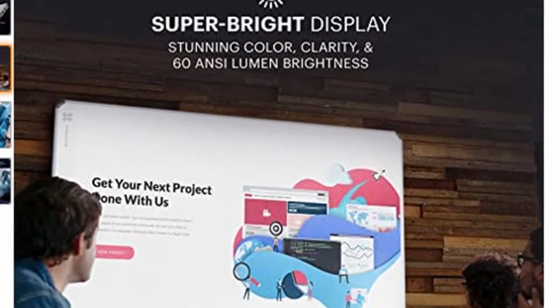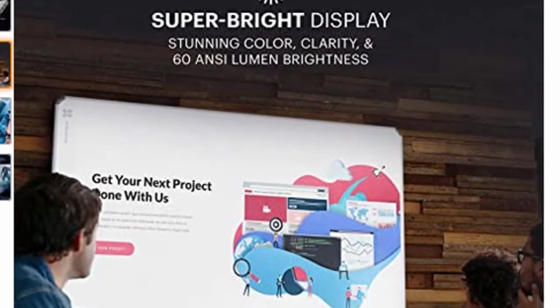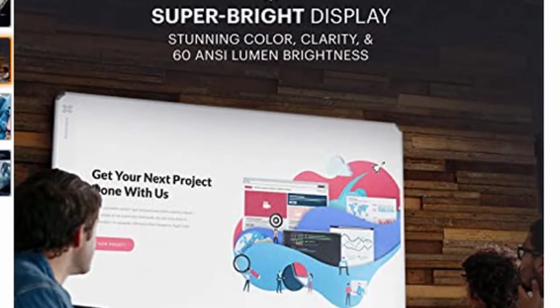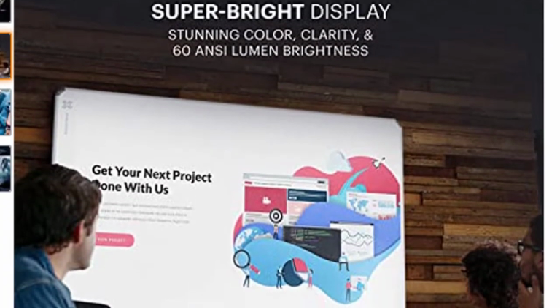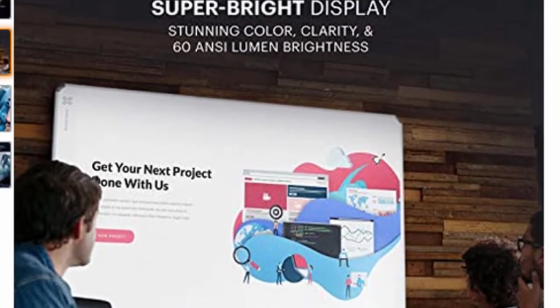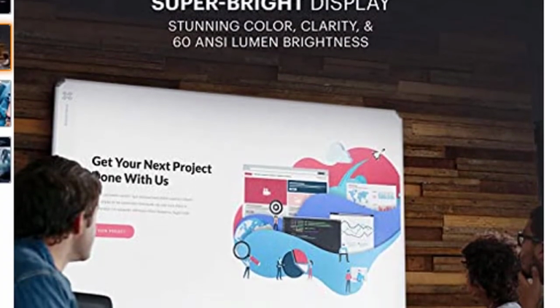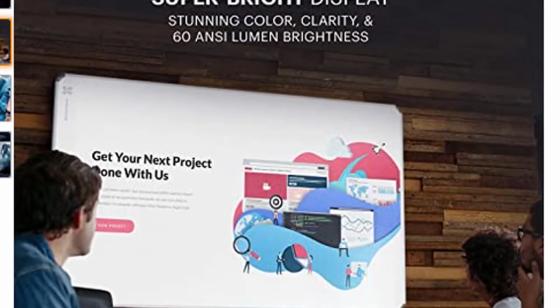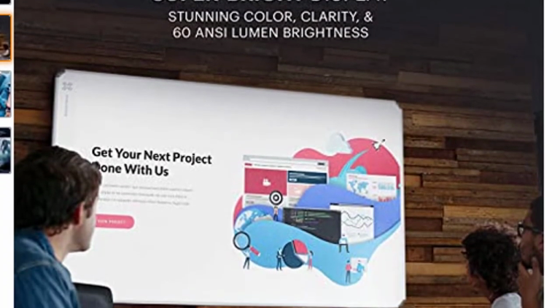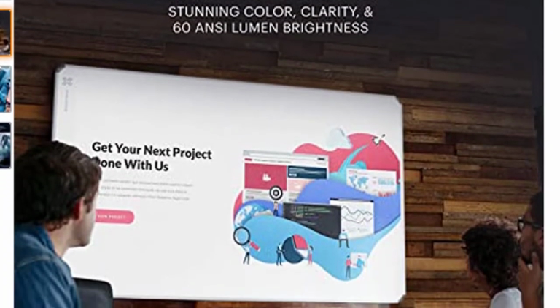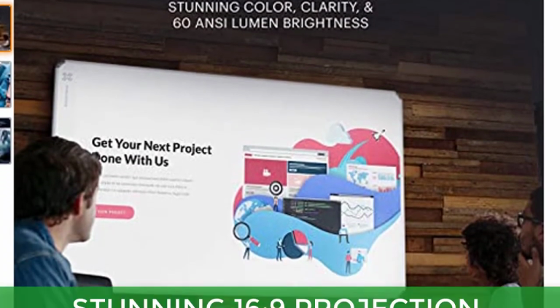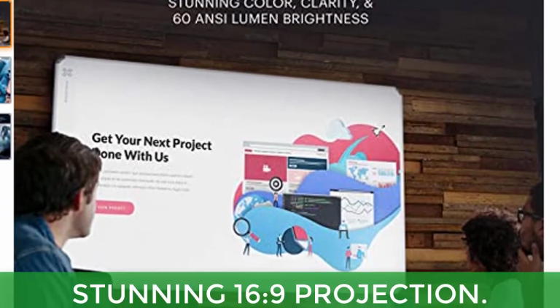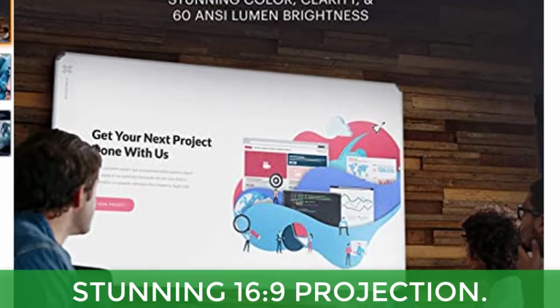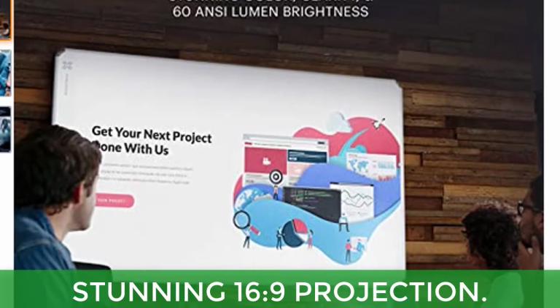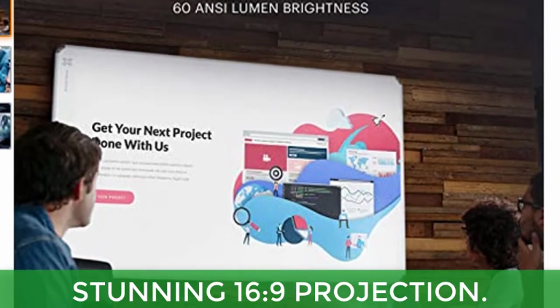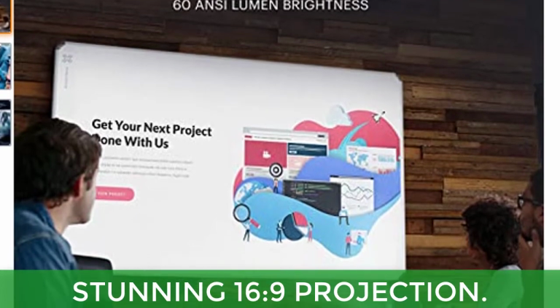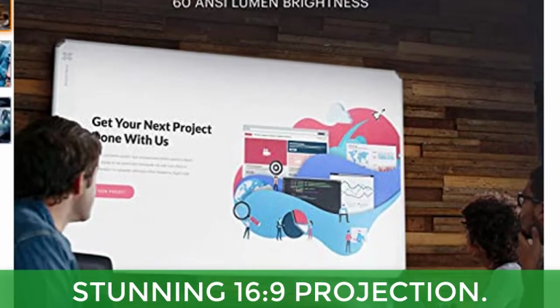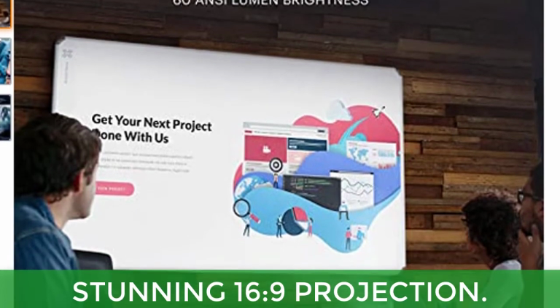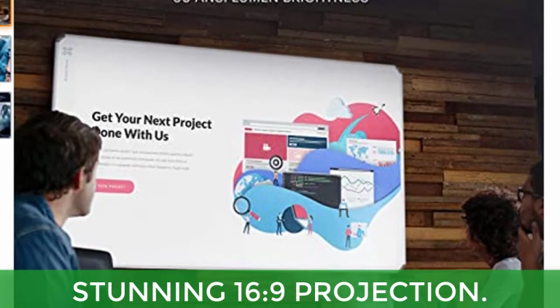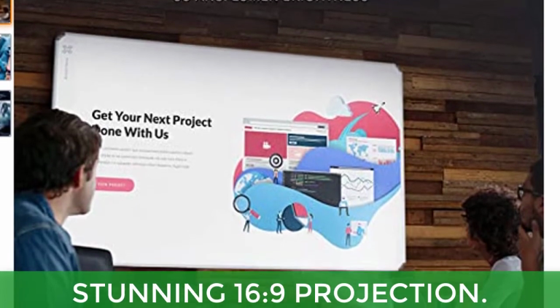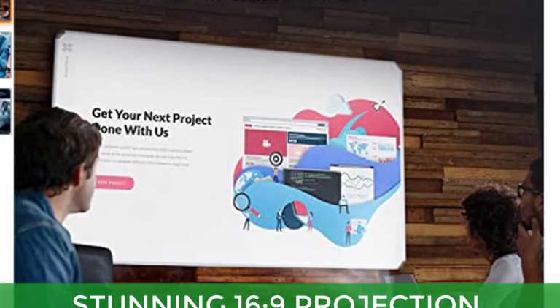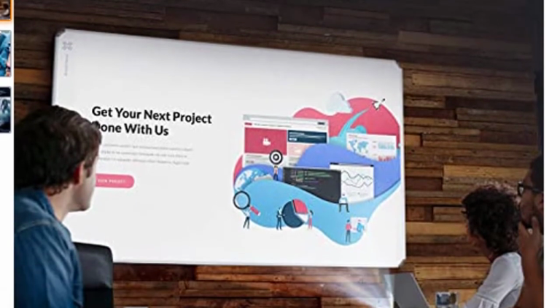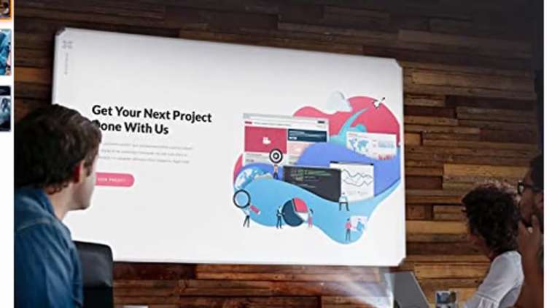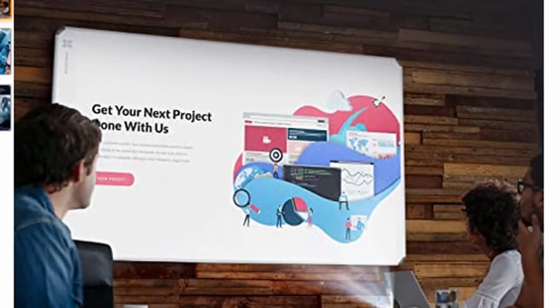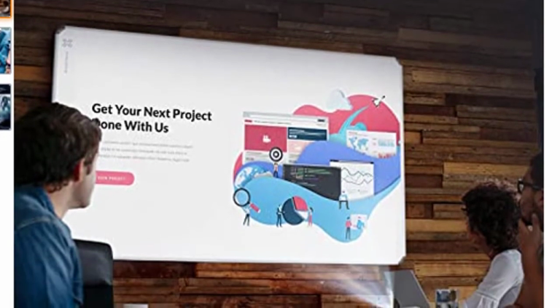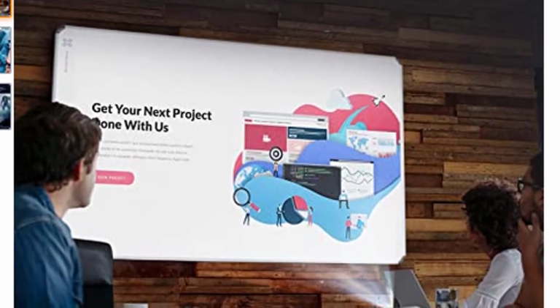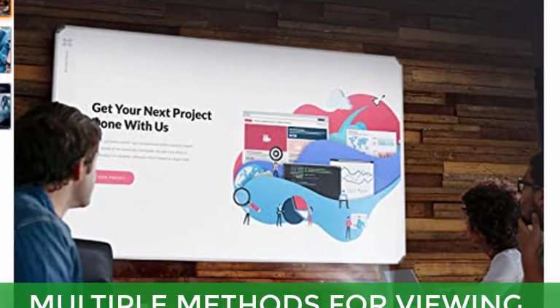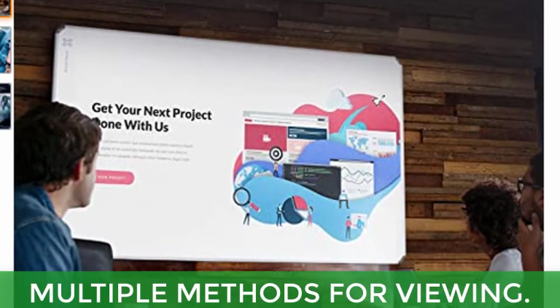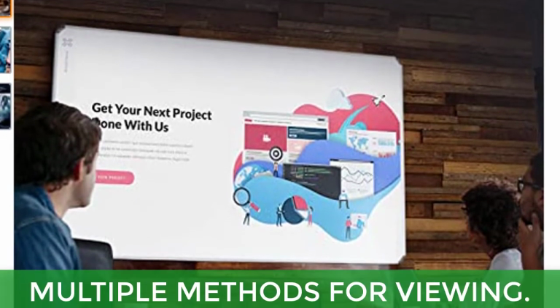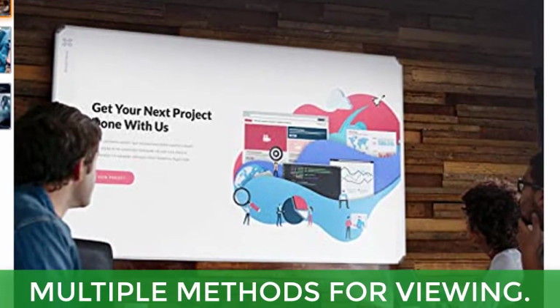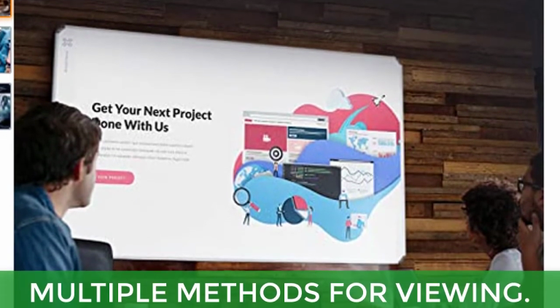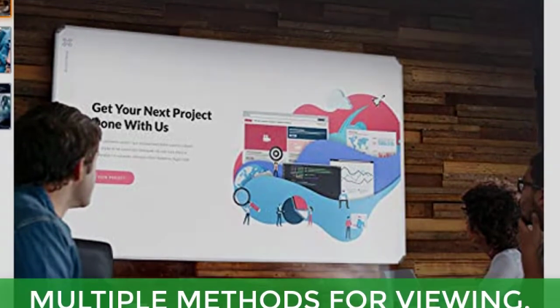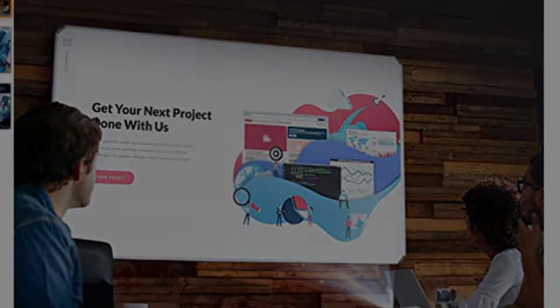Main features: stunning 16:9 projection and multiple methods for viewing.